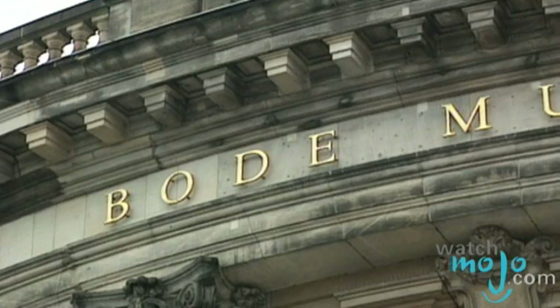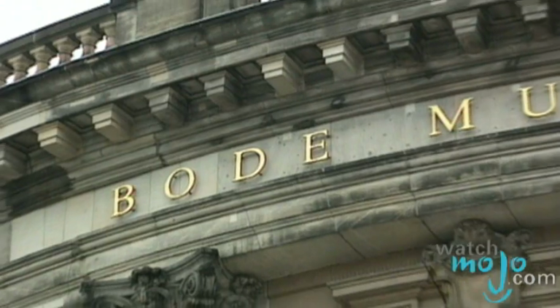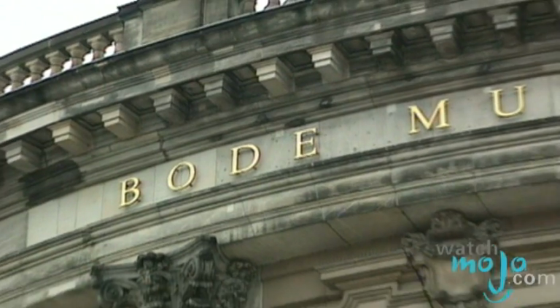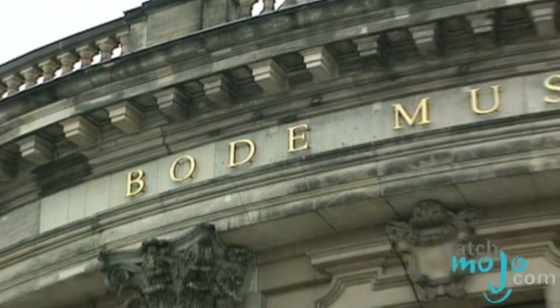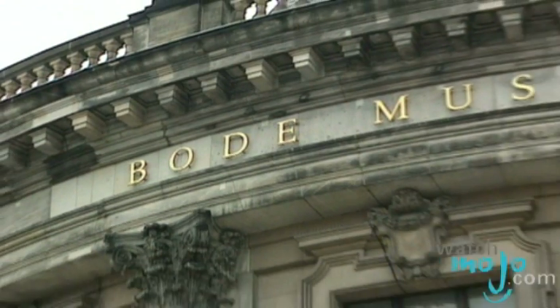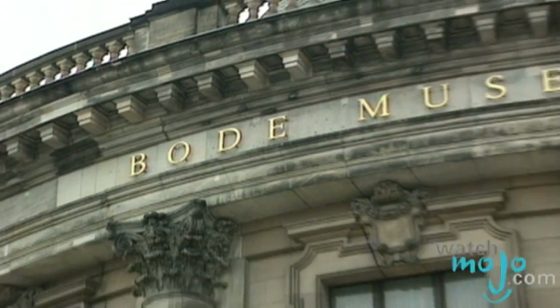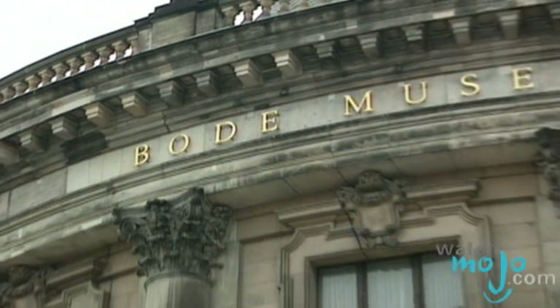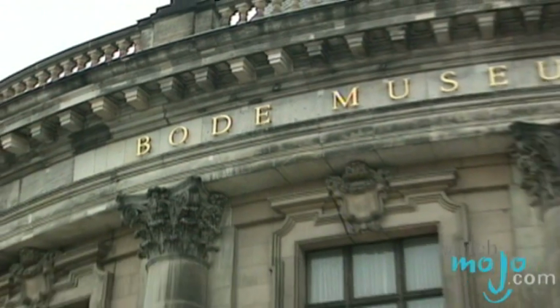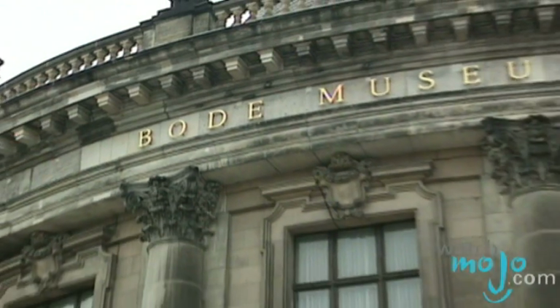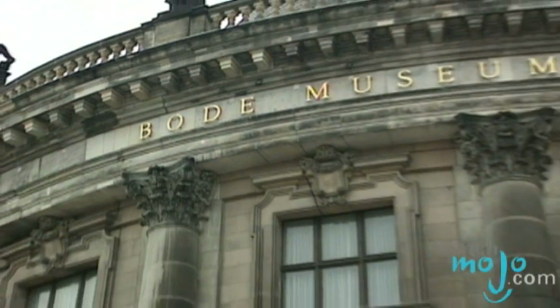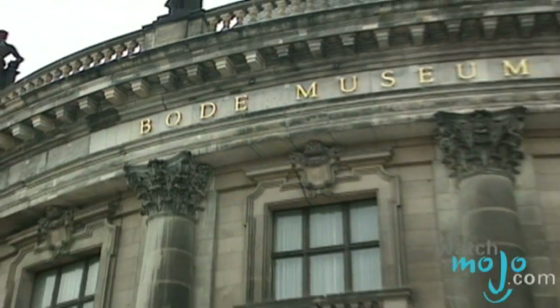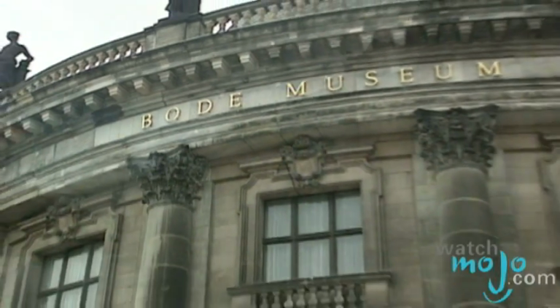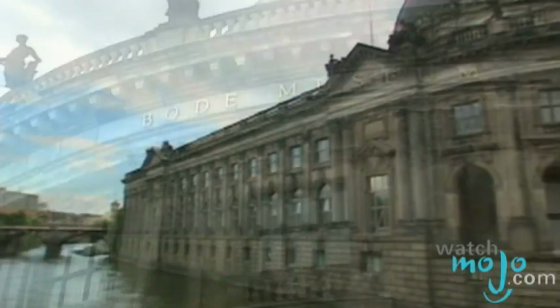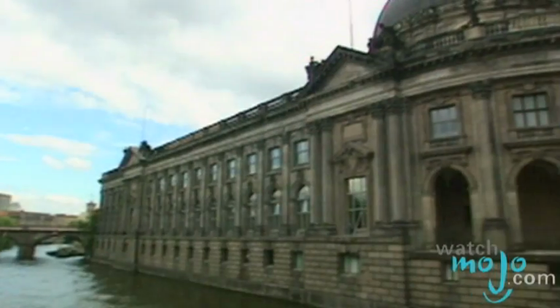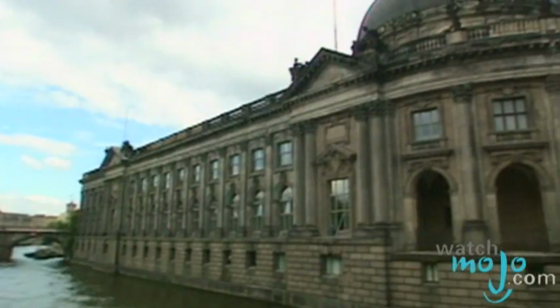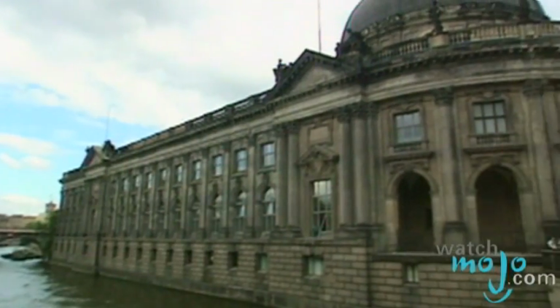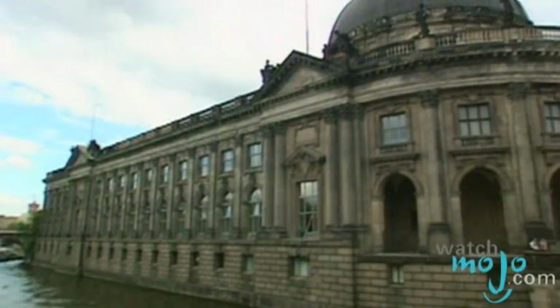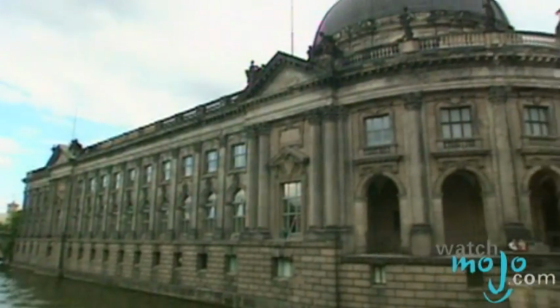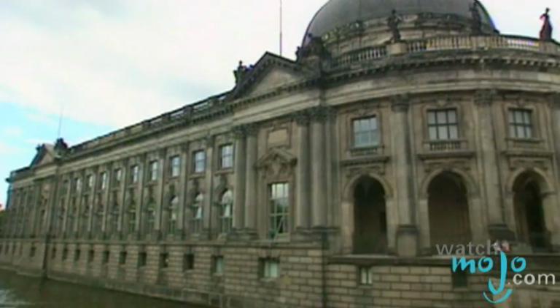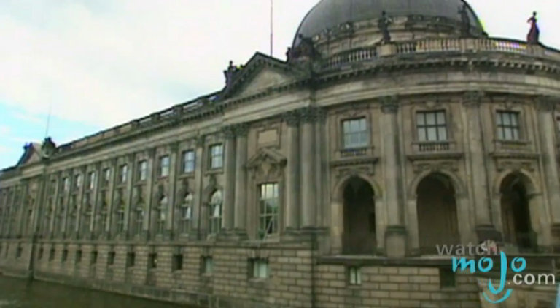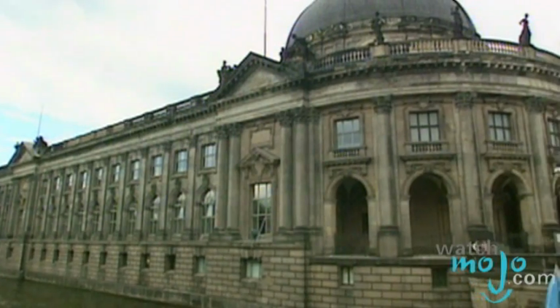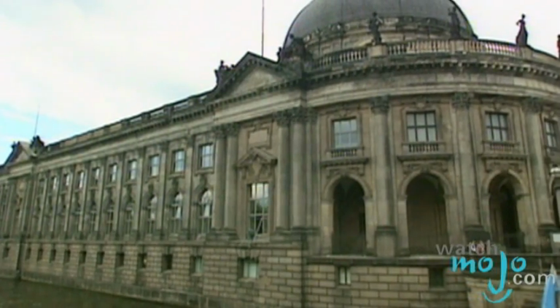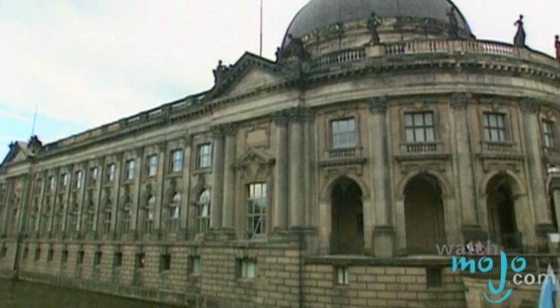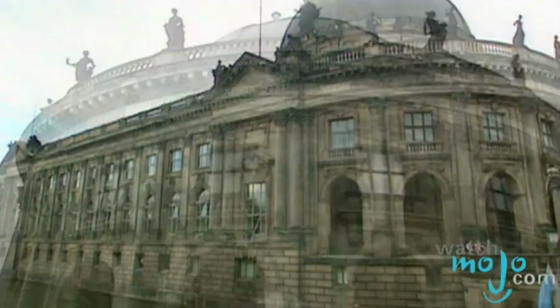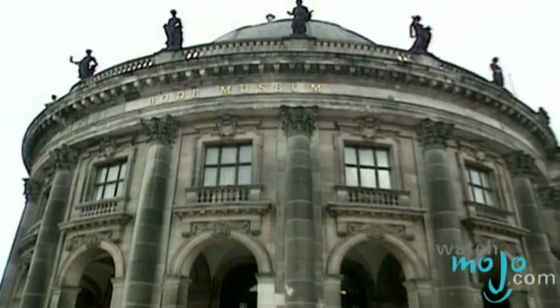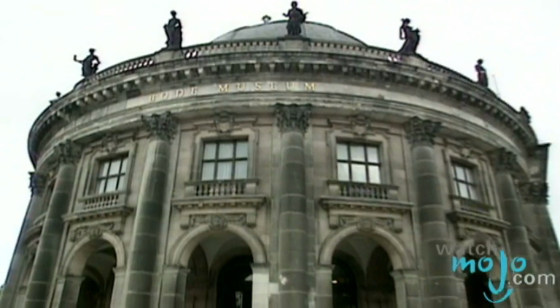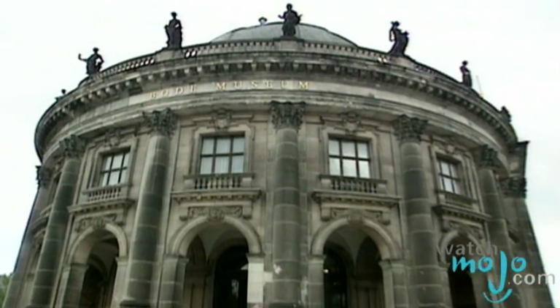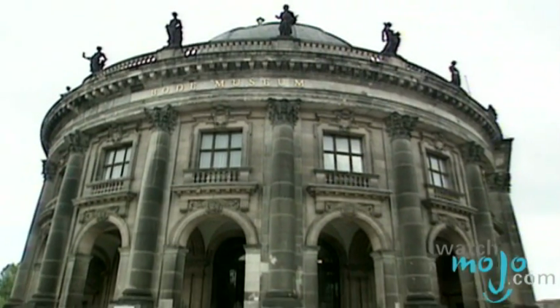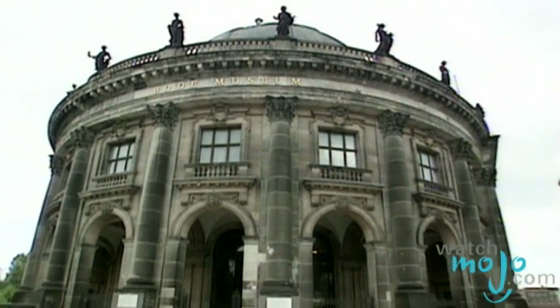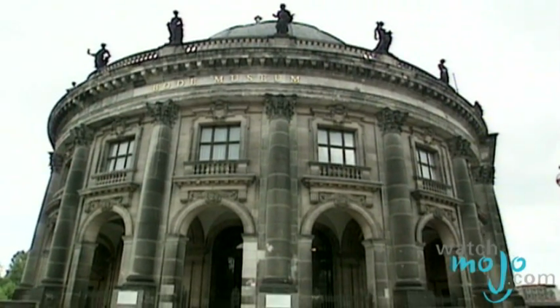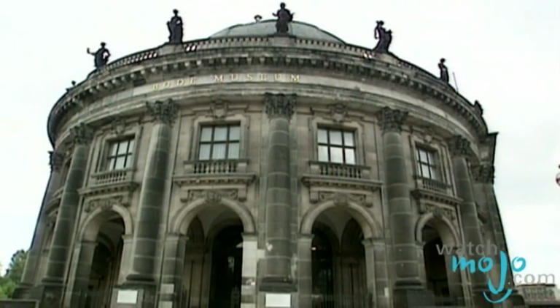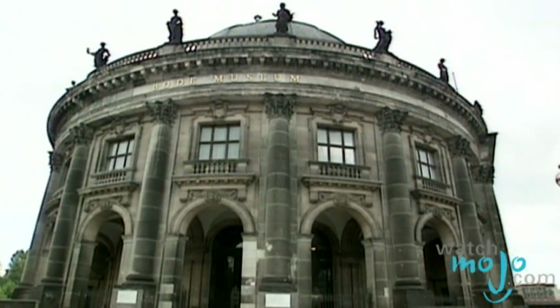Included on Museum Island is the Boden Museum, Neo-Baroque in style. The exterior of this building is remarkable because of its dome.